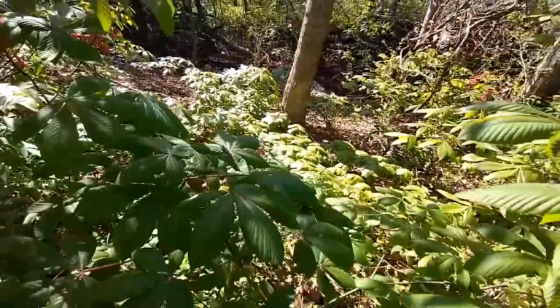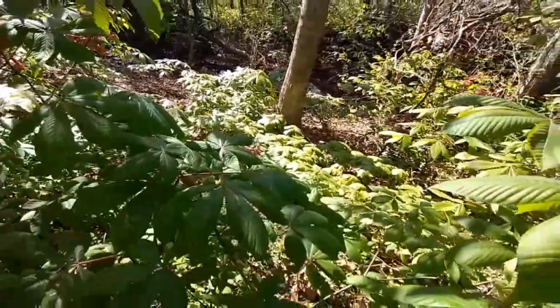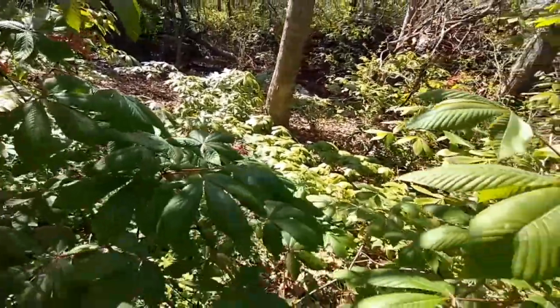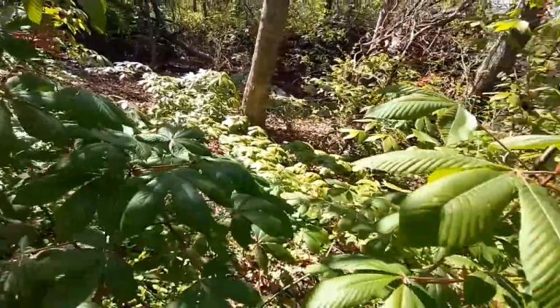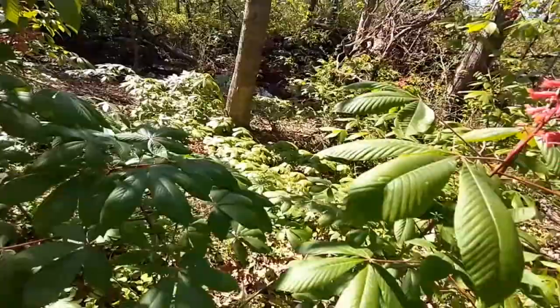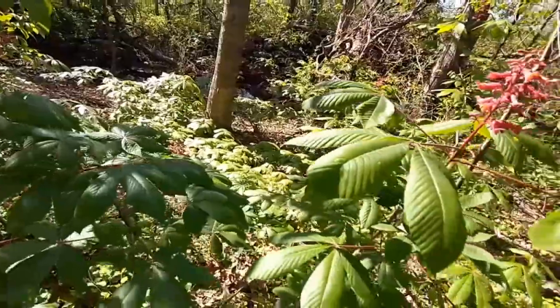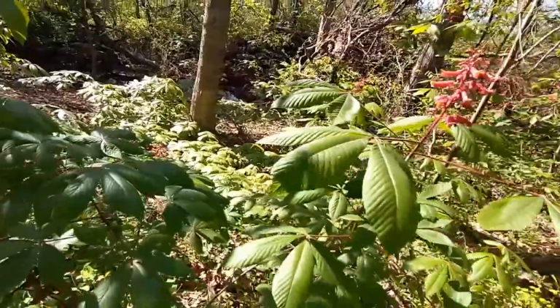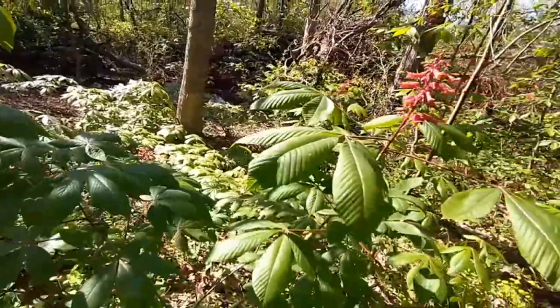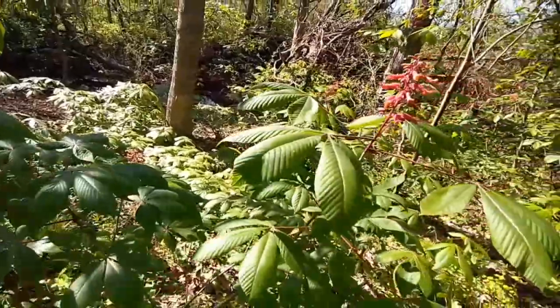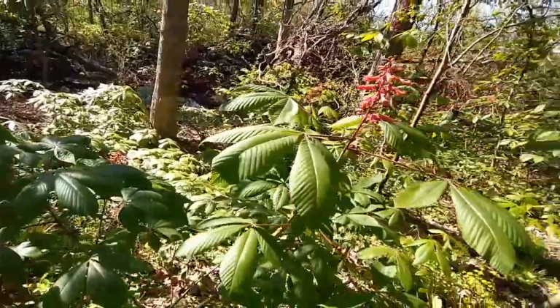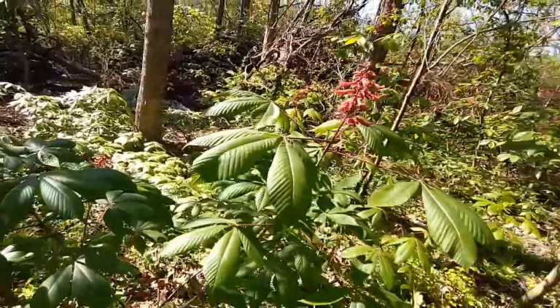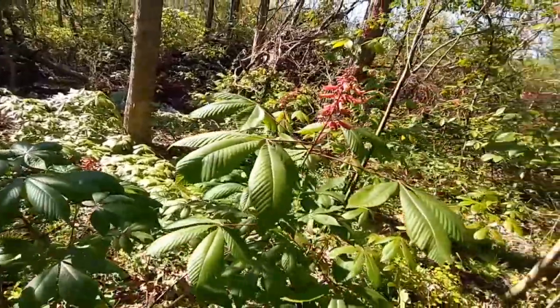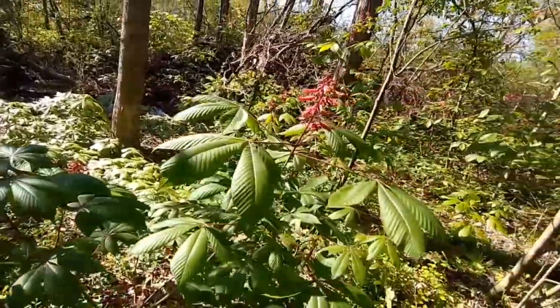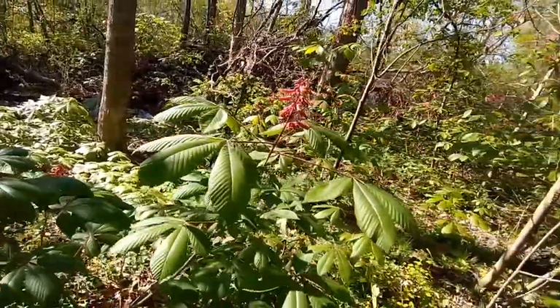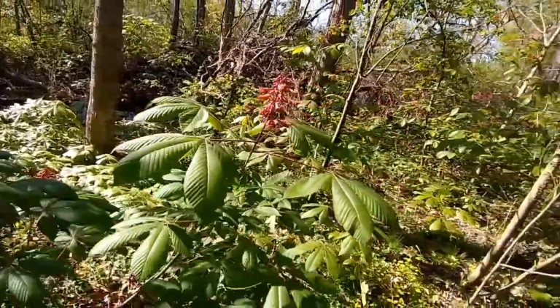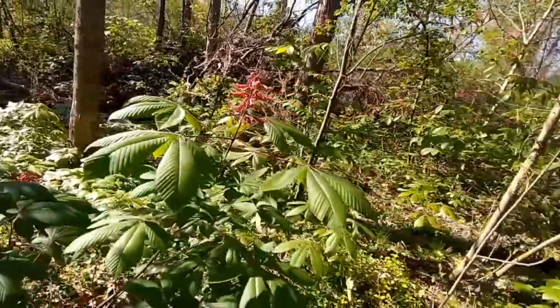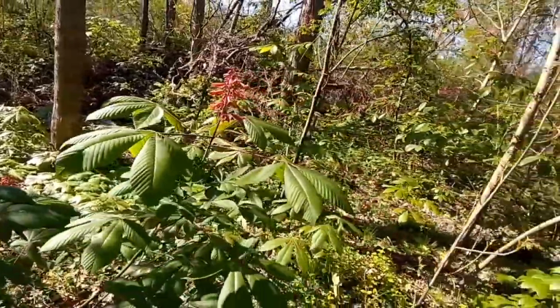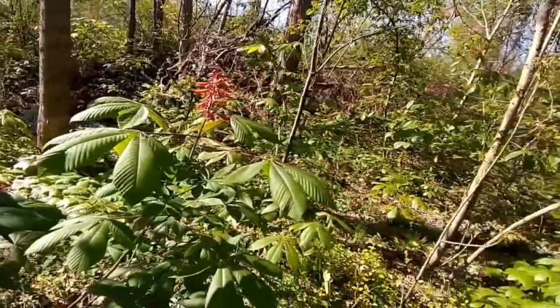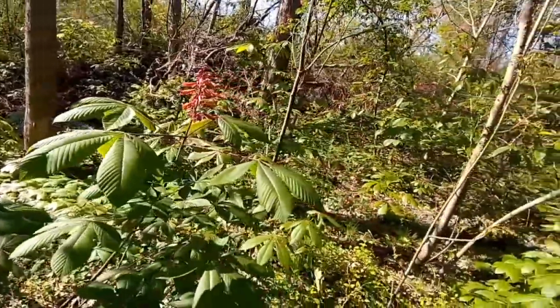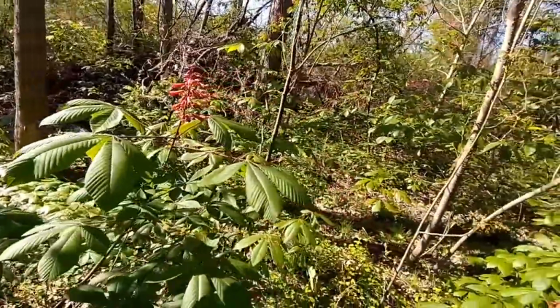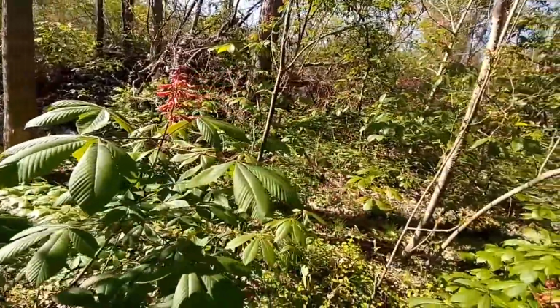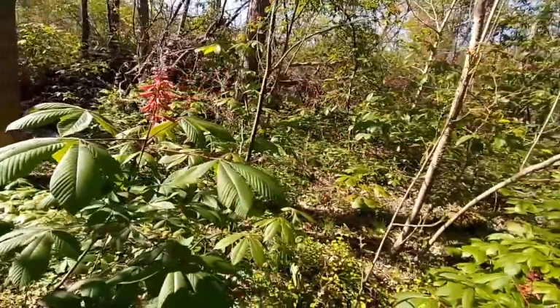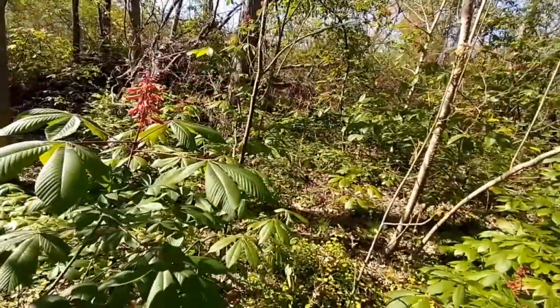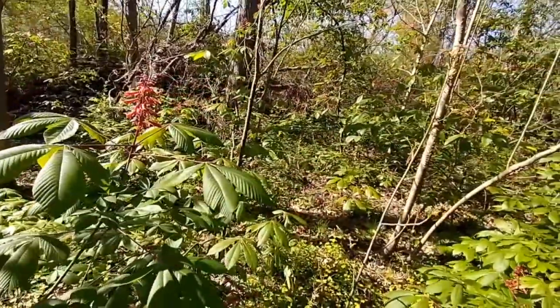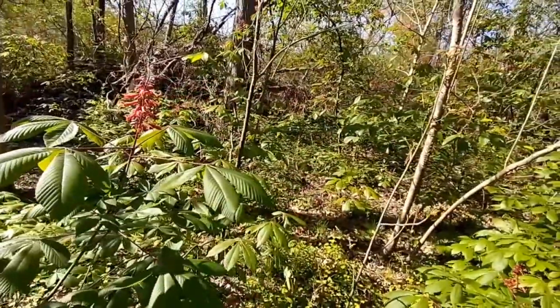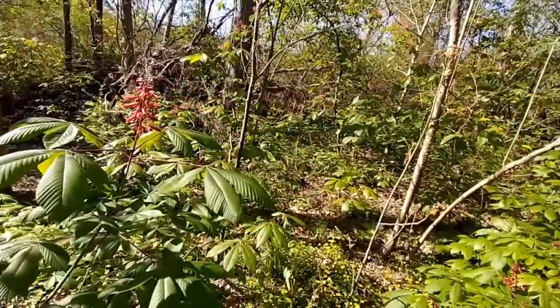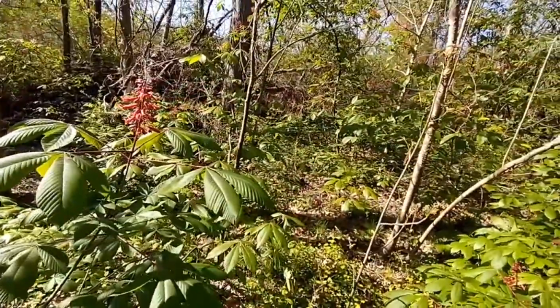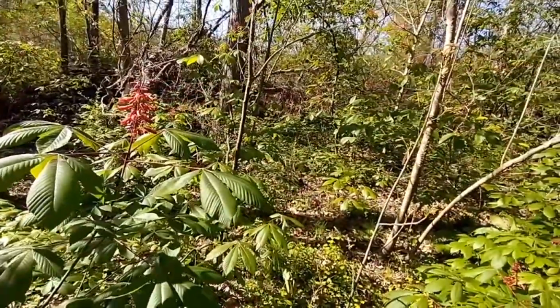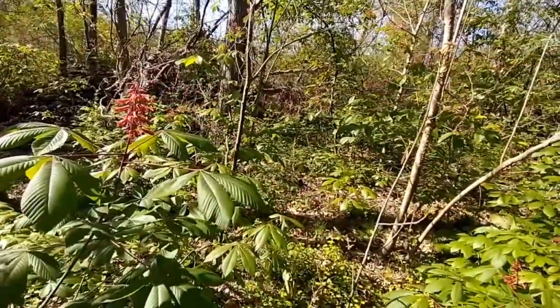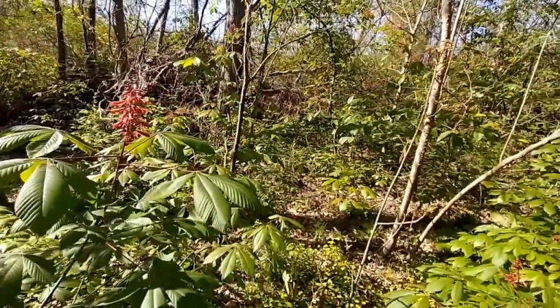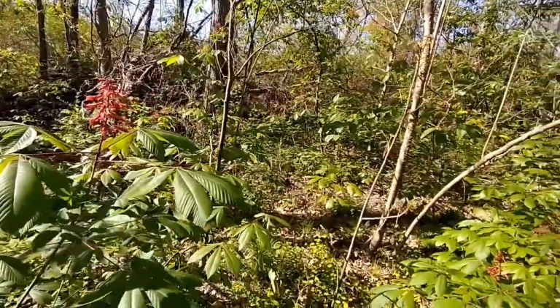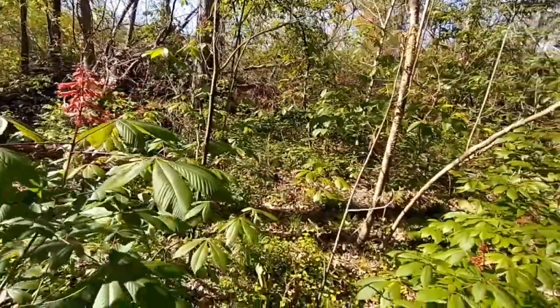So much beauty in the forest, and it is so peaceful.